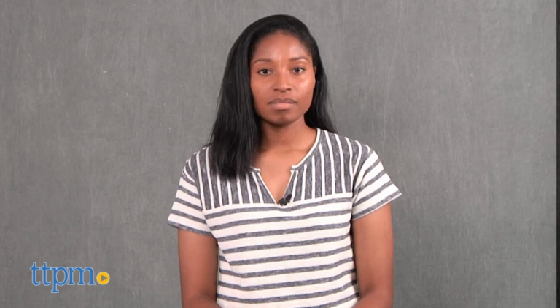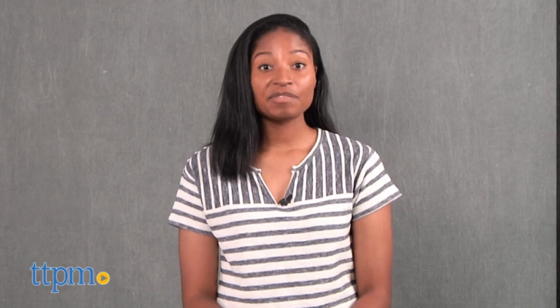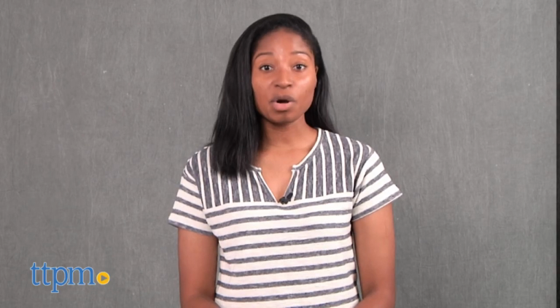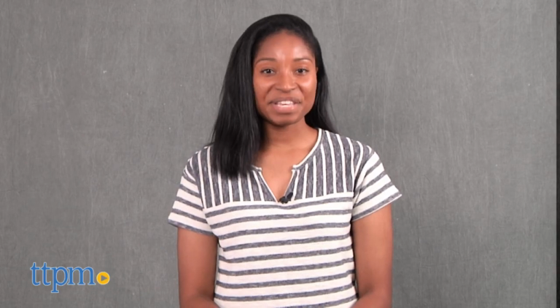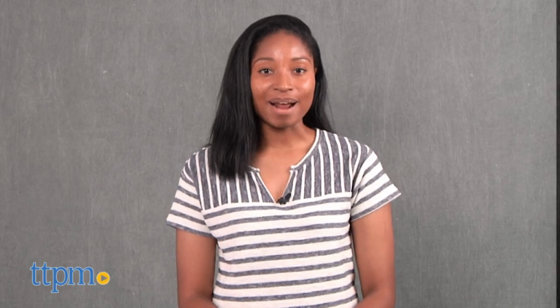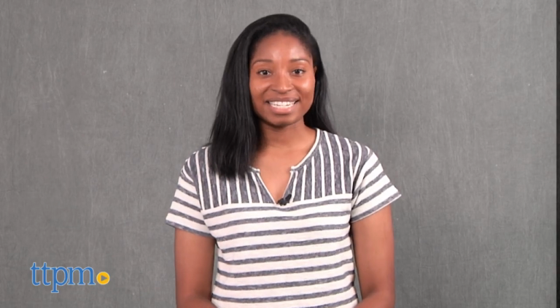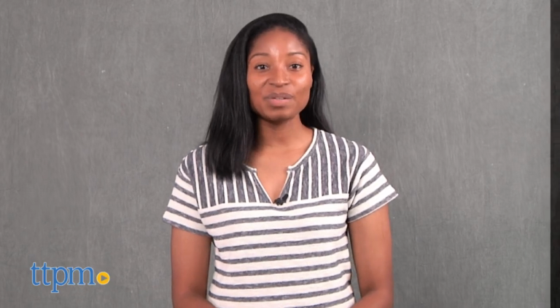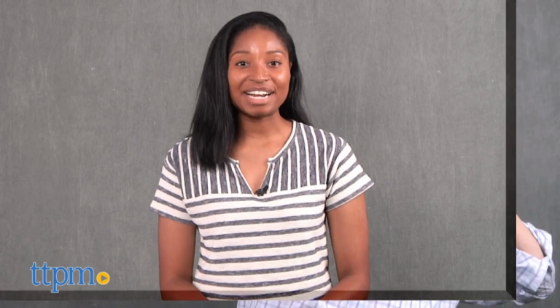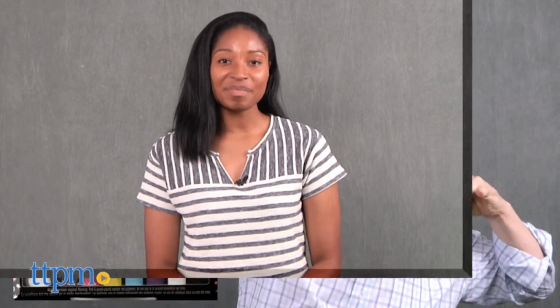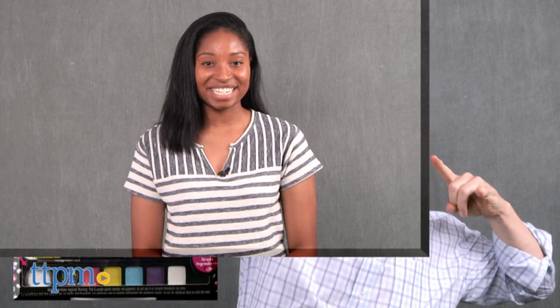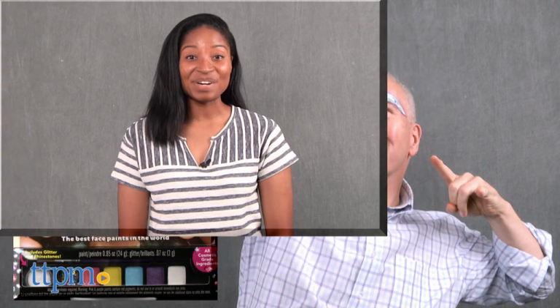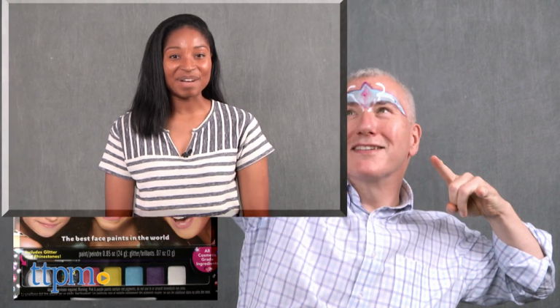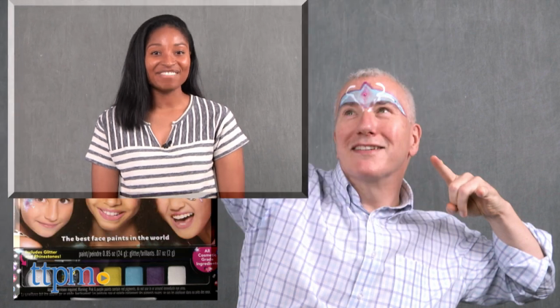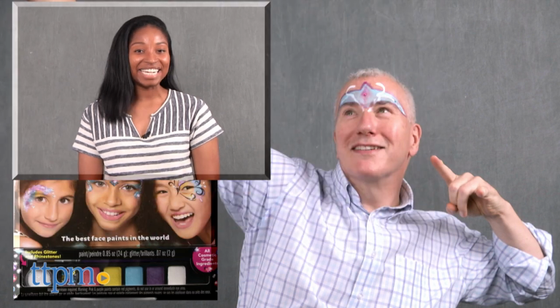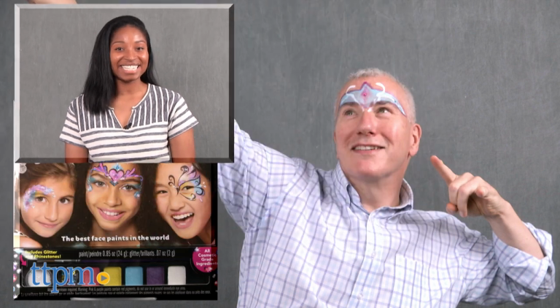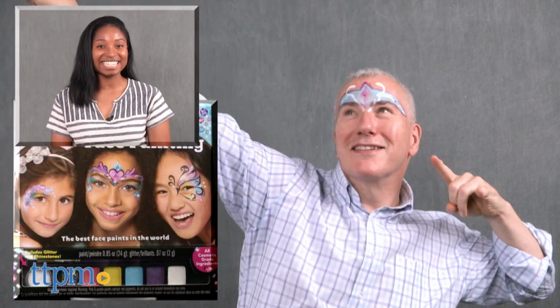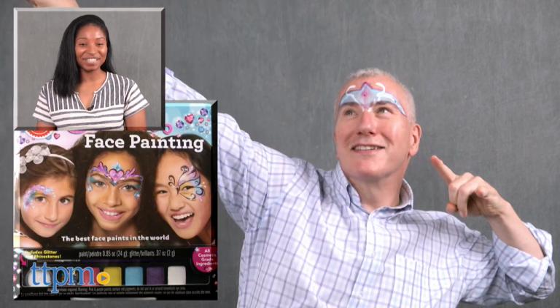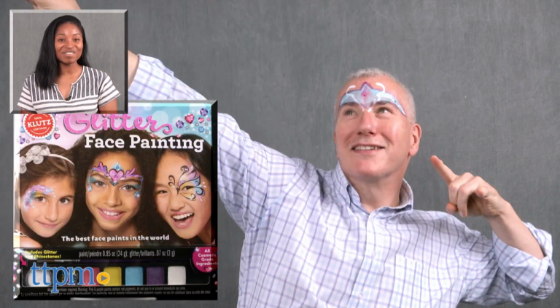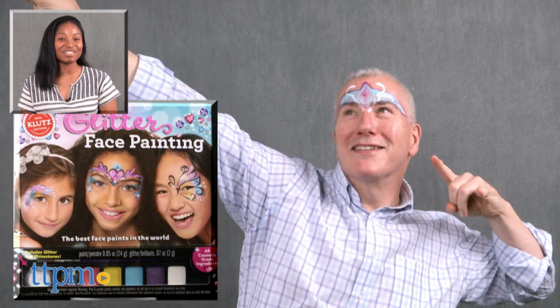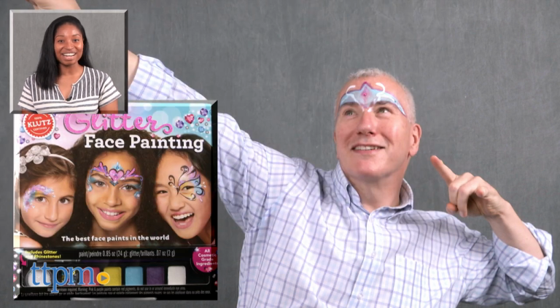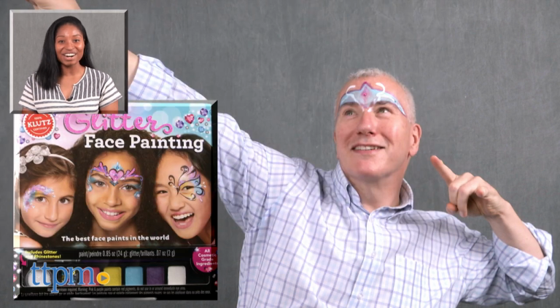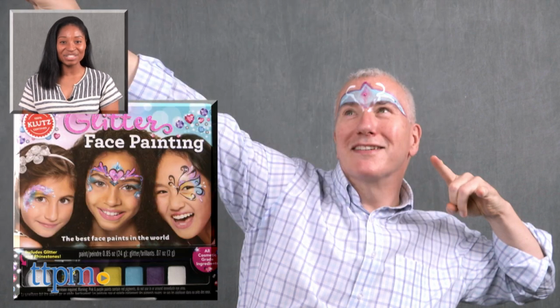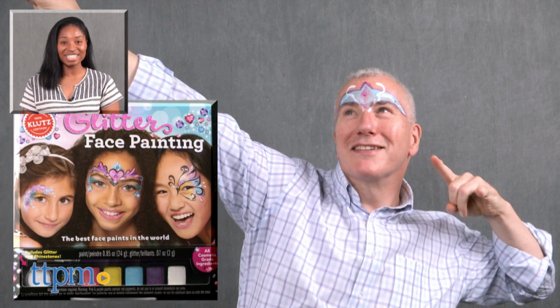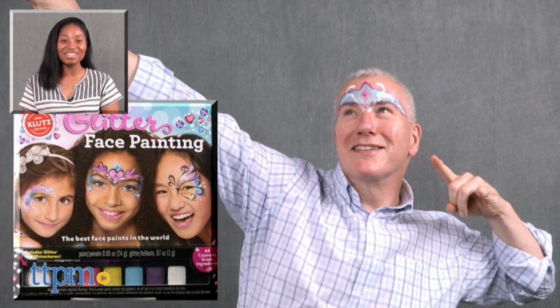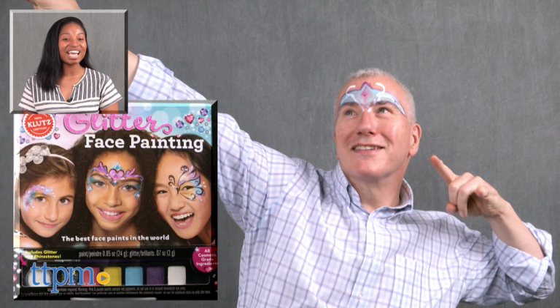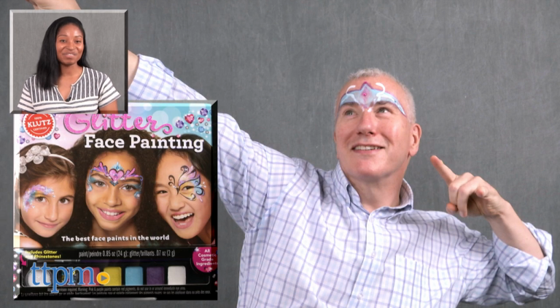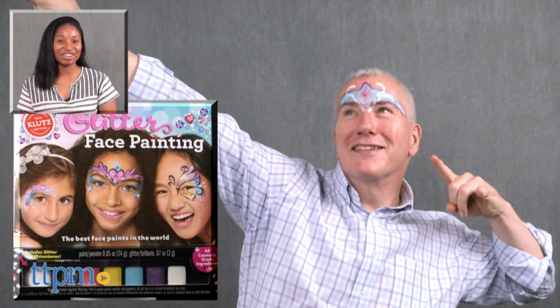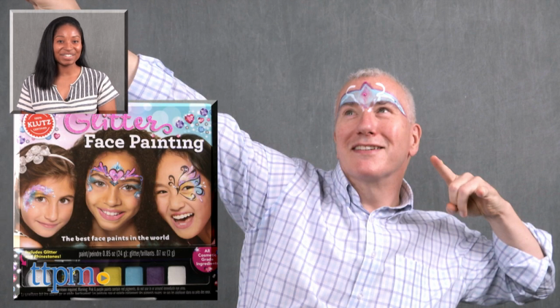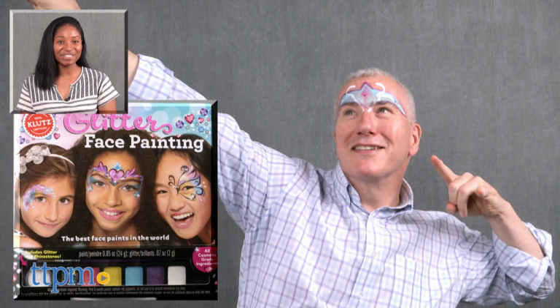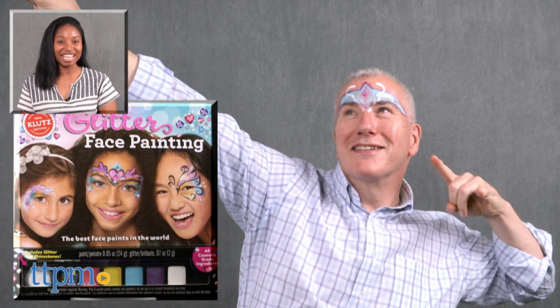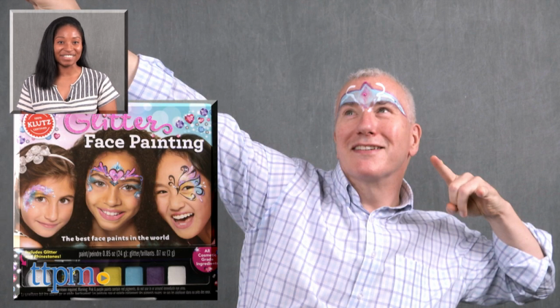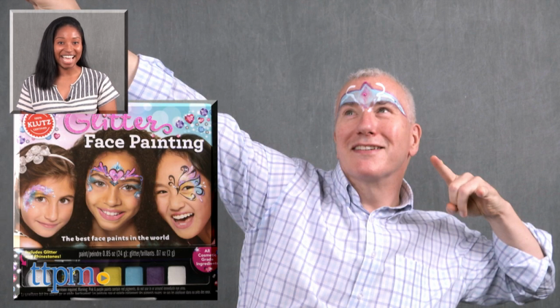For more on these products including current pricing and where to buy, find us at TTPM or subscribe to our YouTube channels for more great toy reviews every day.